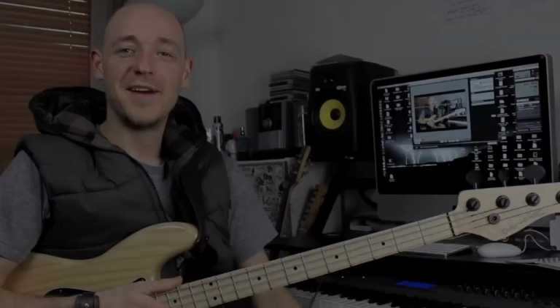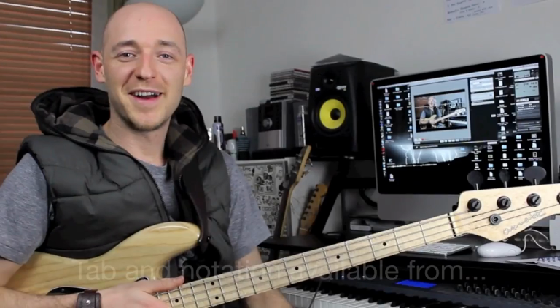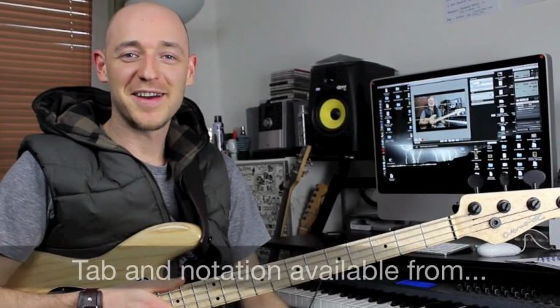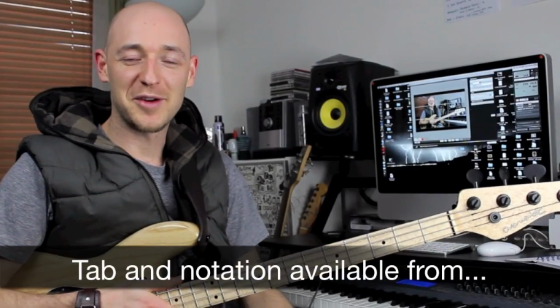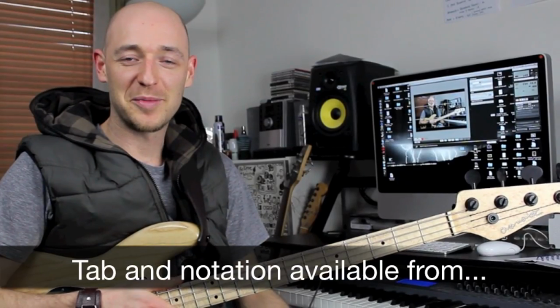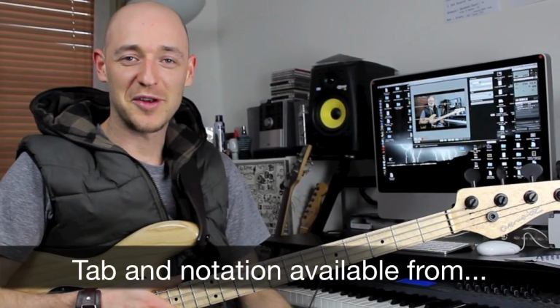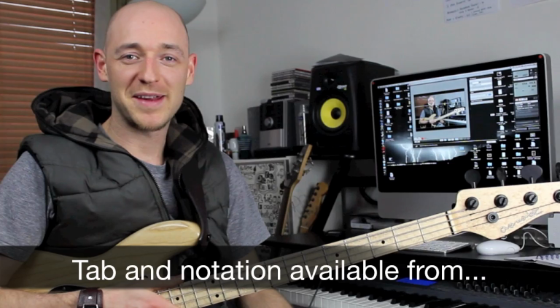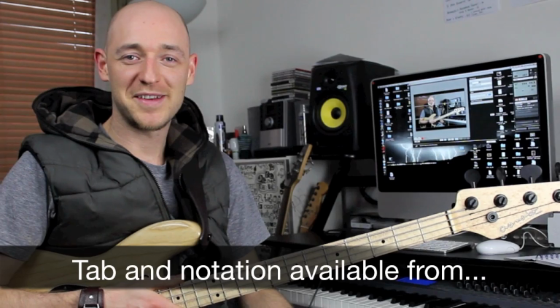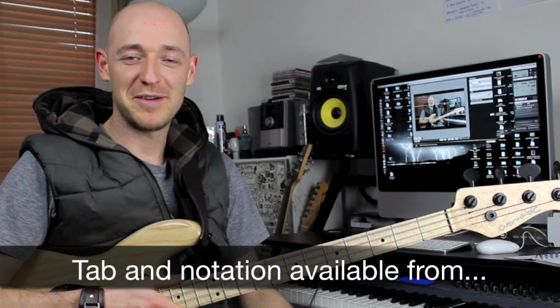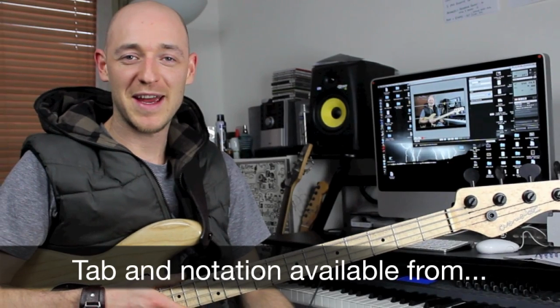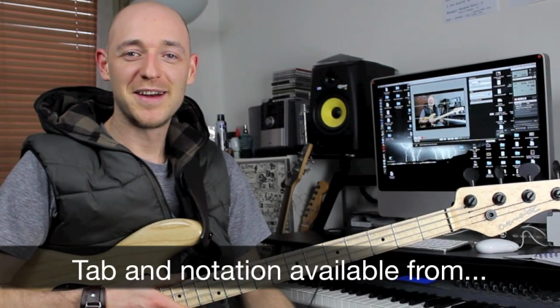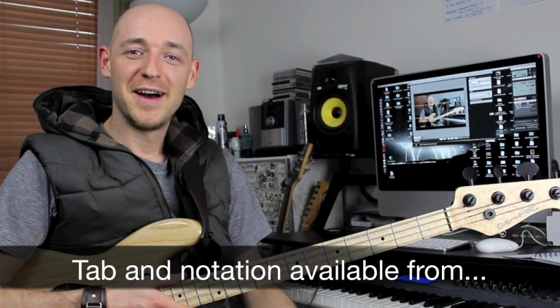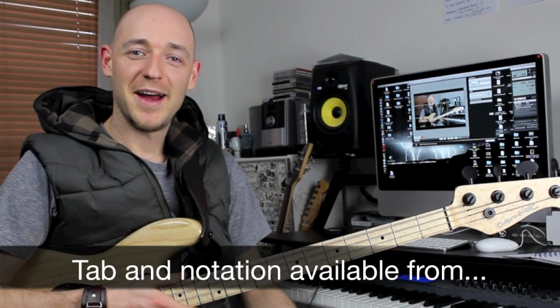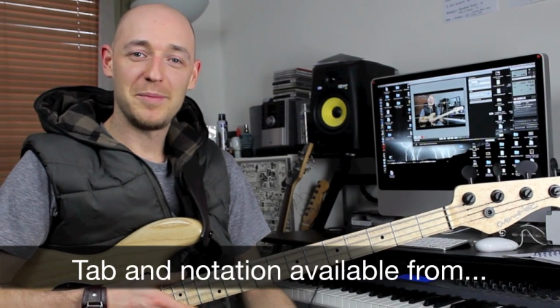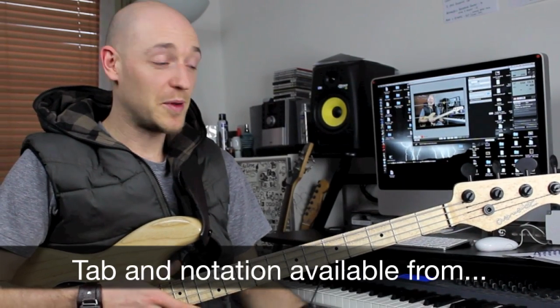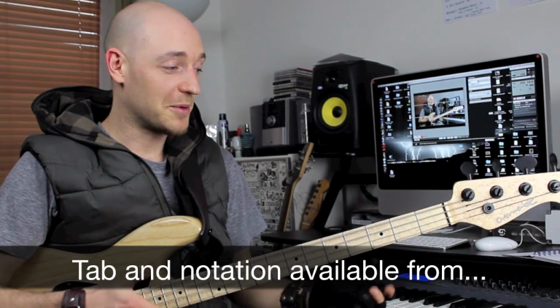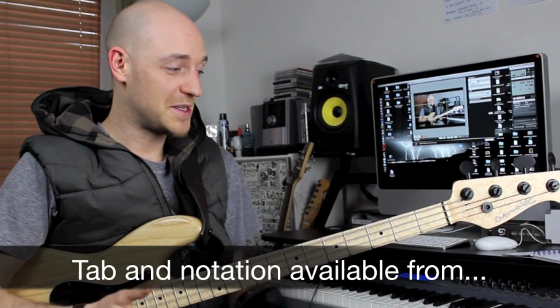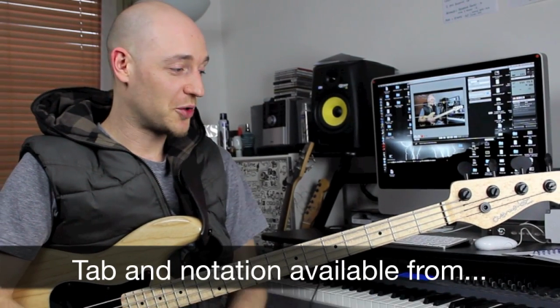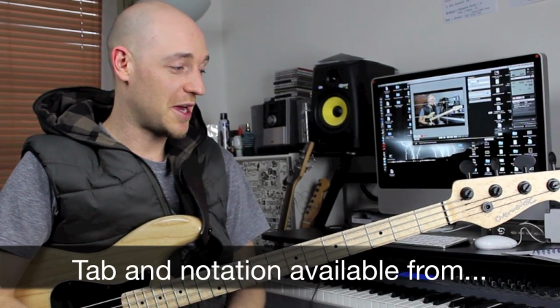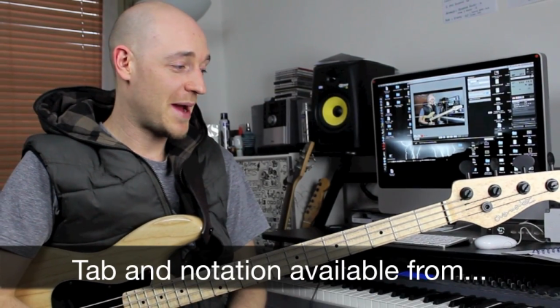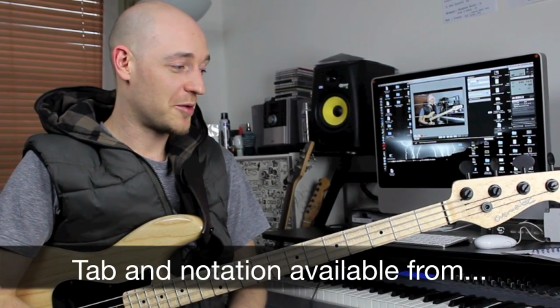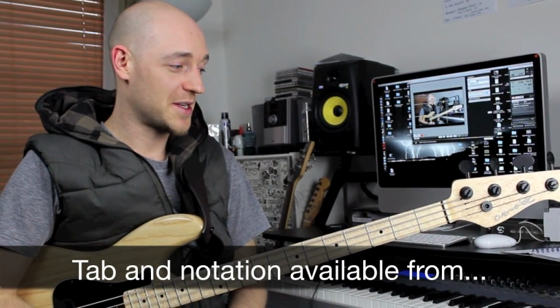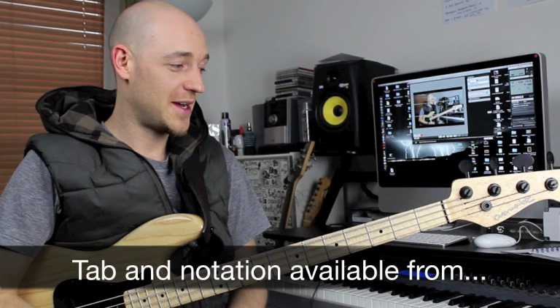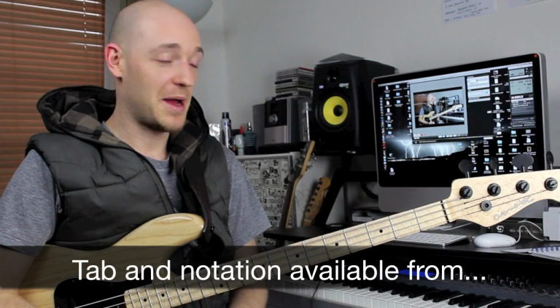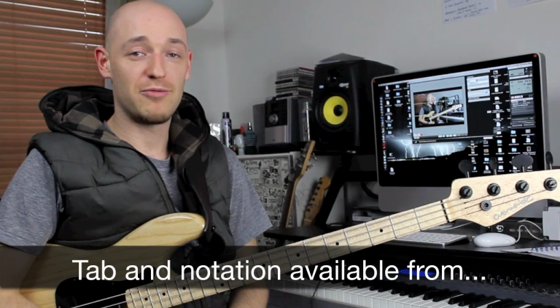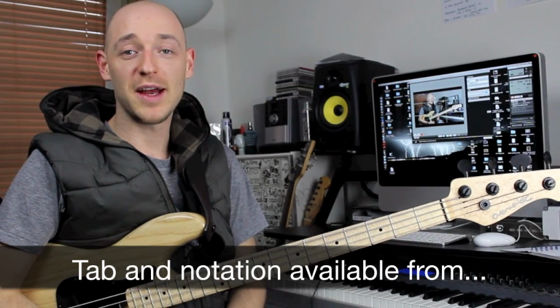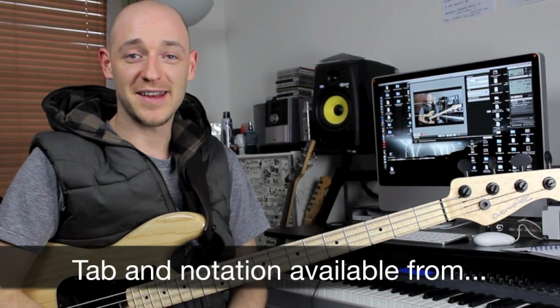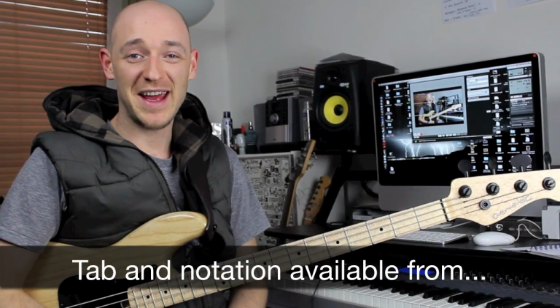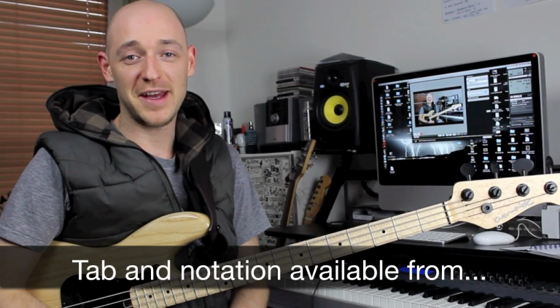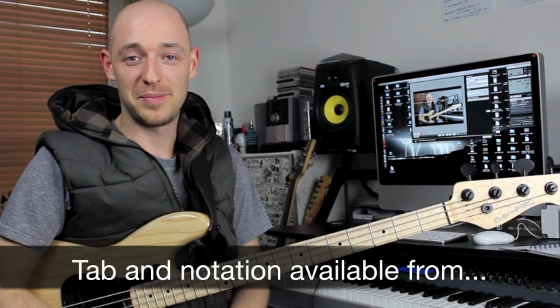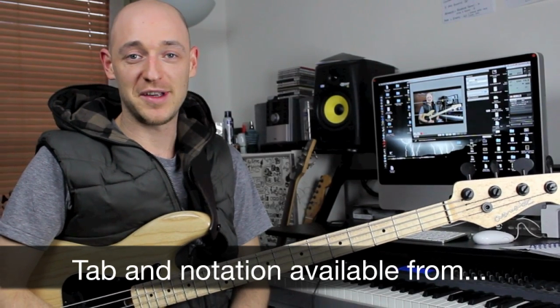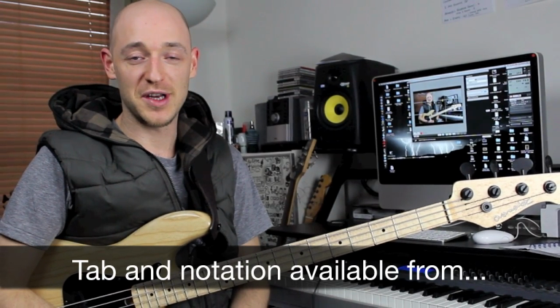Hi guys, Scott from Scott's Bass Lessons here again. This week I am going to be talking about right and left hand positioning.